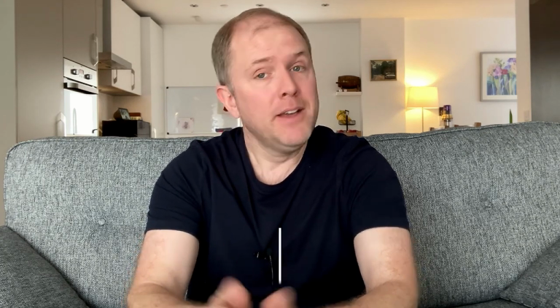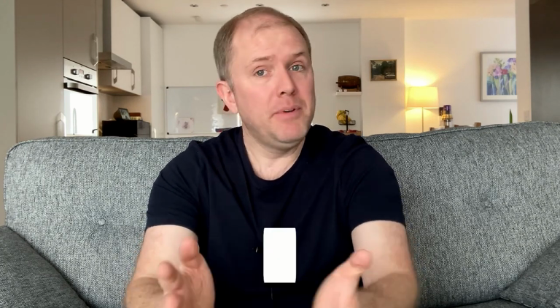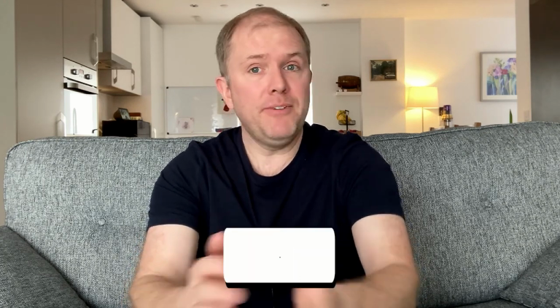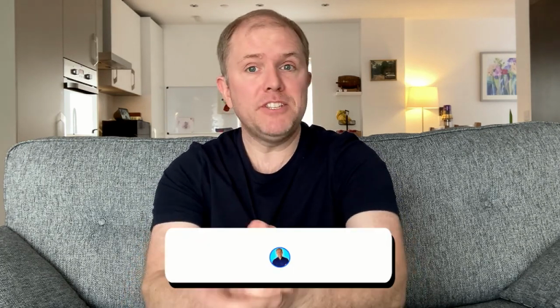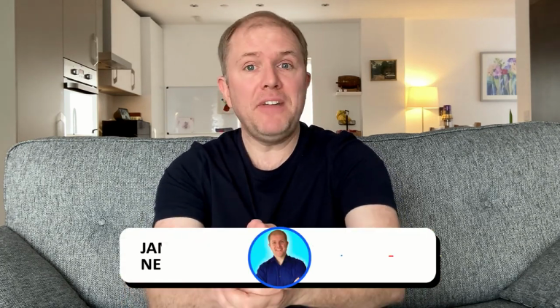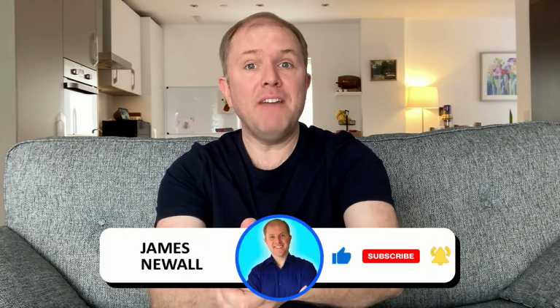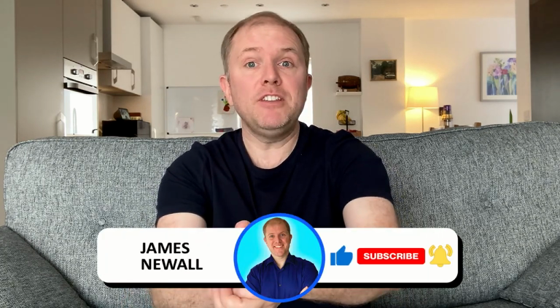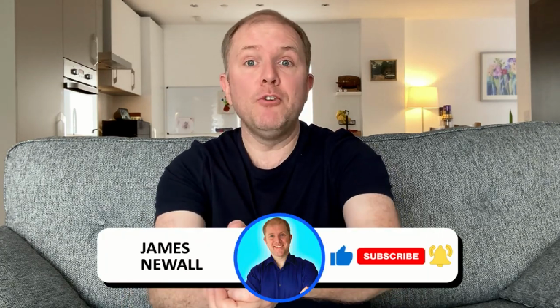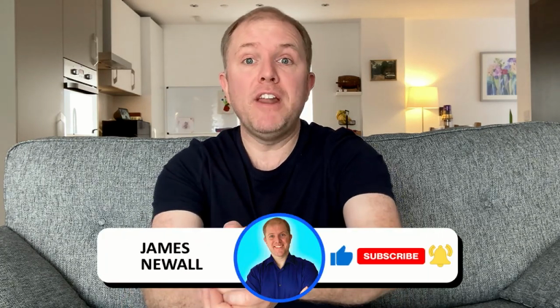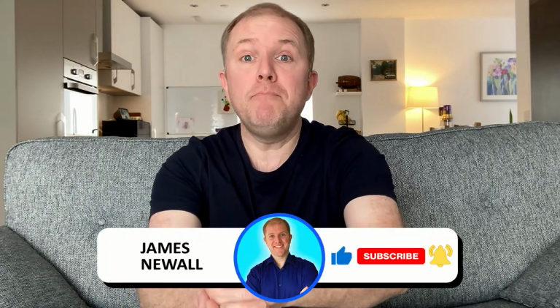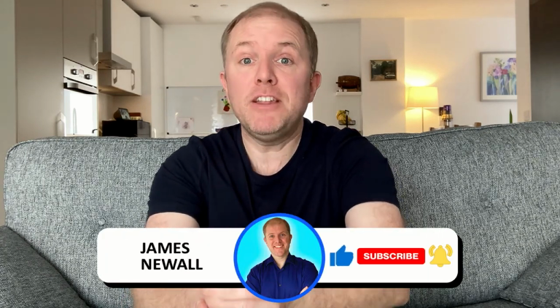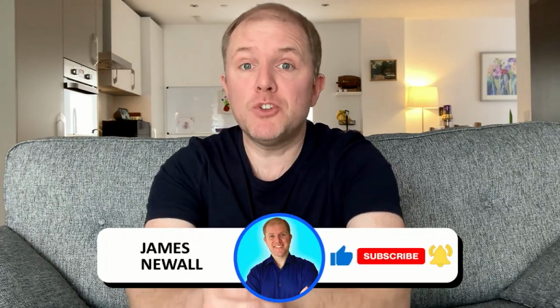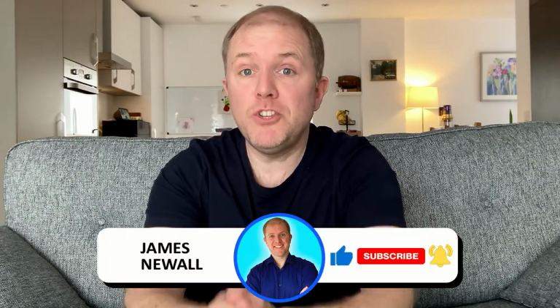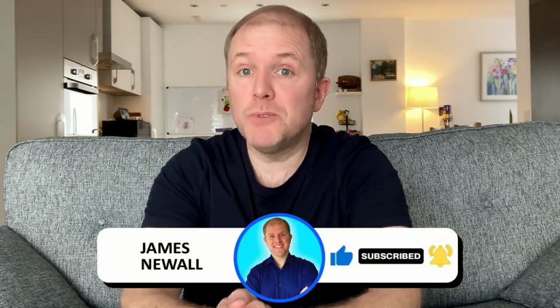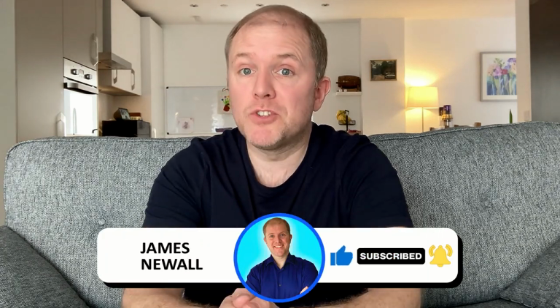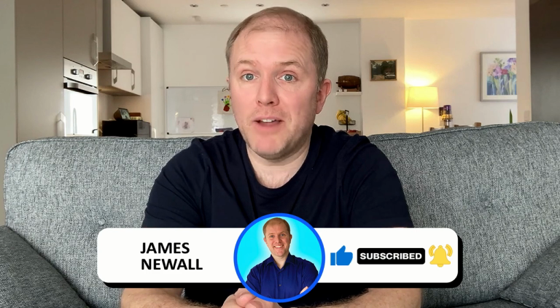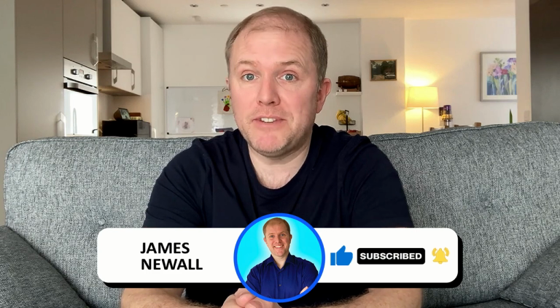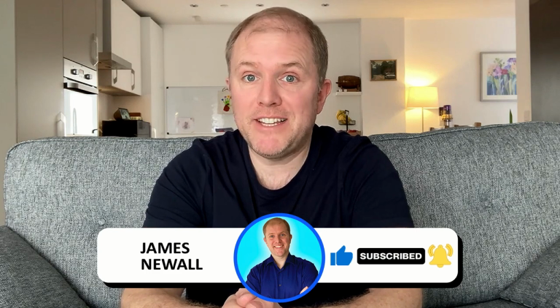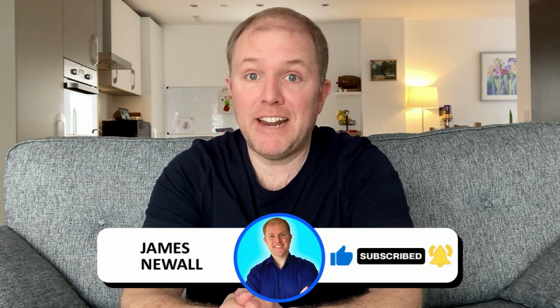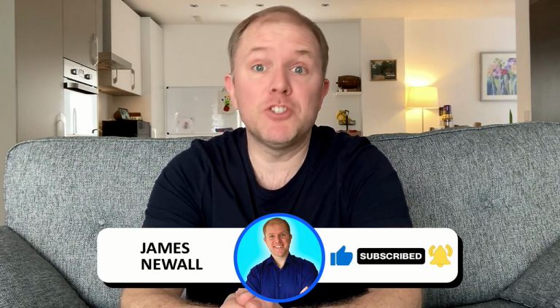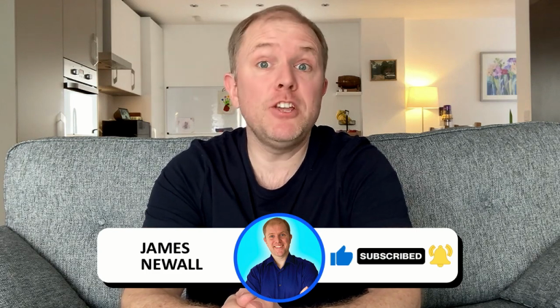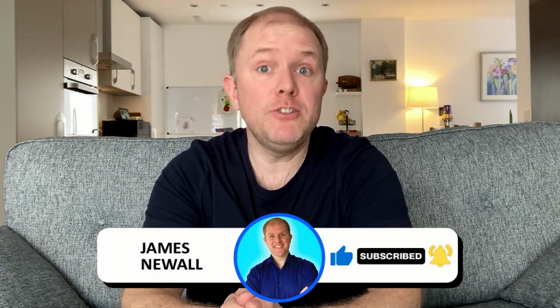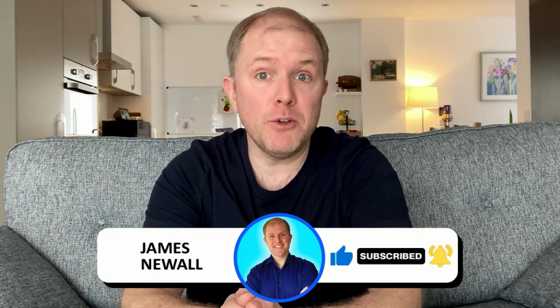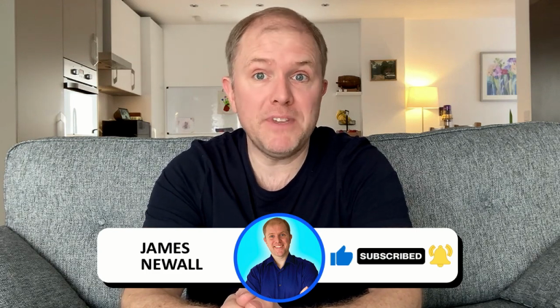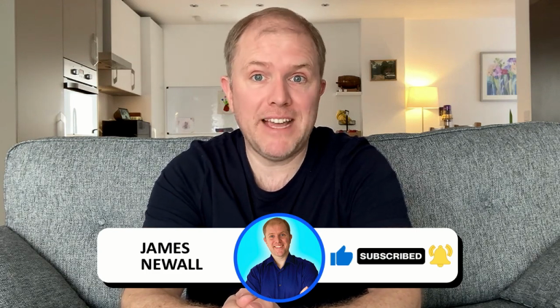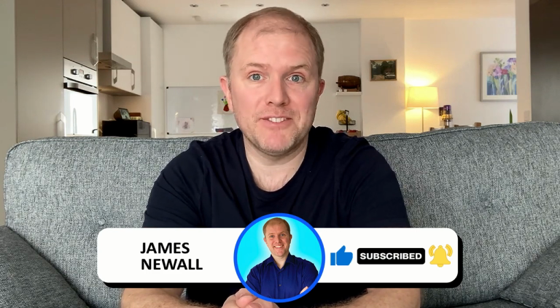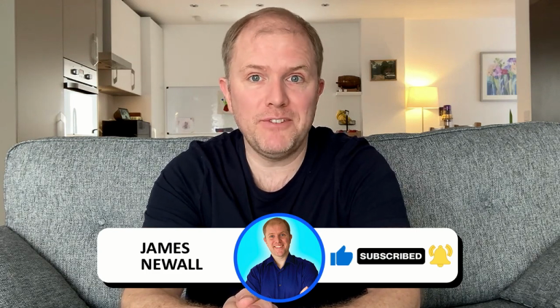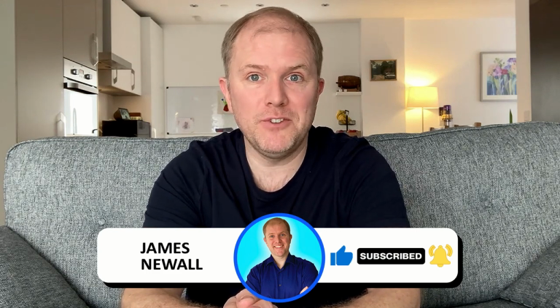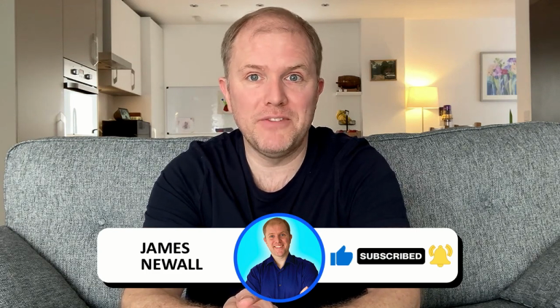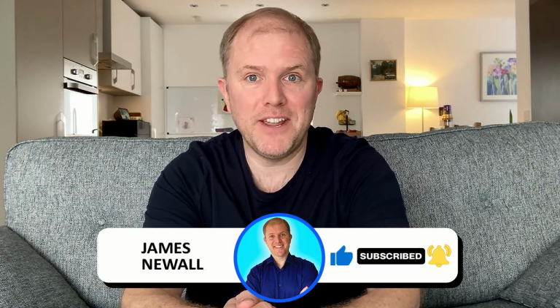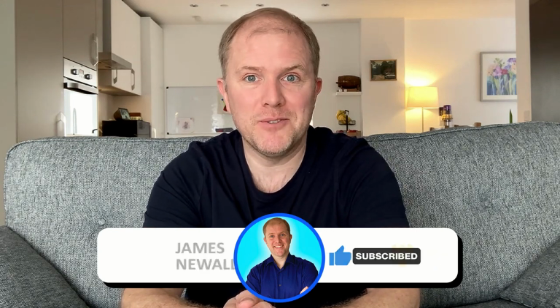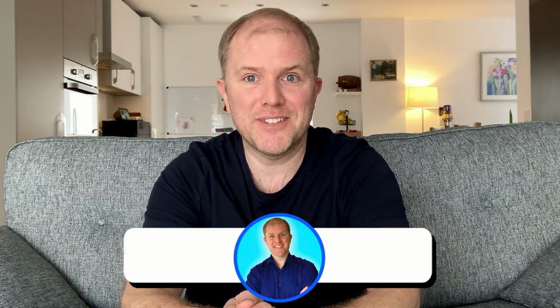But first, if you haven't done so already, make sure you subscribe to the channel so you don't miss out on future videos.